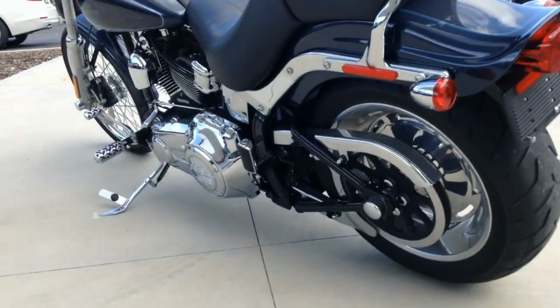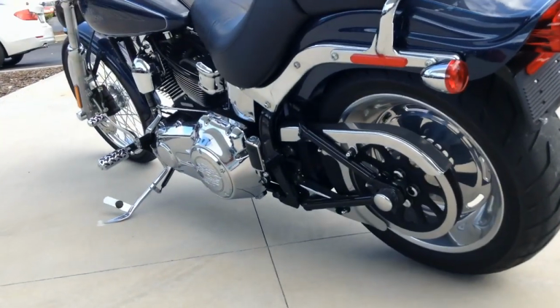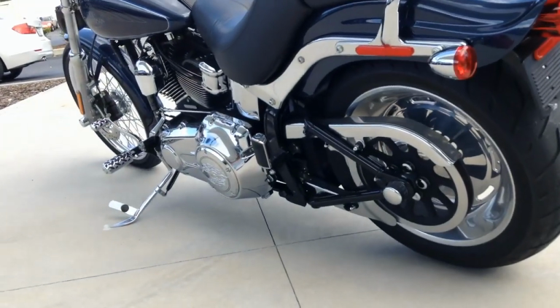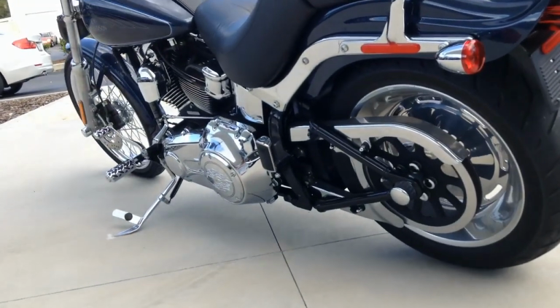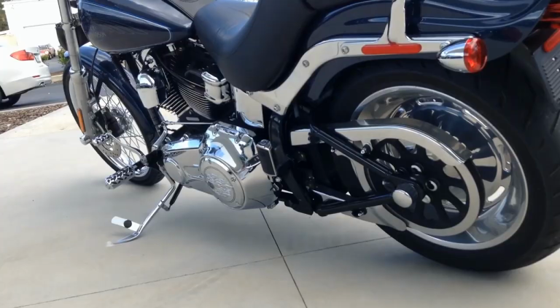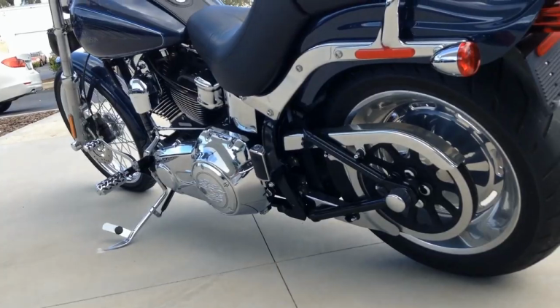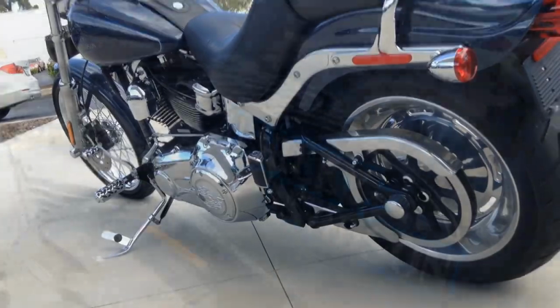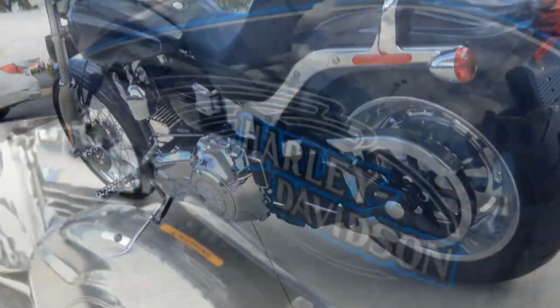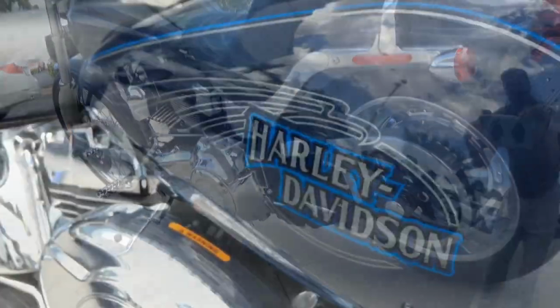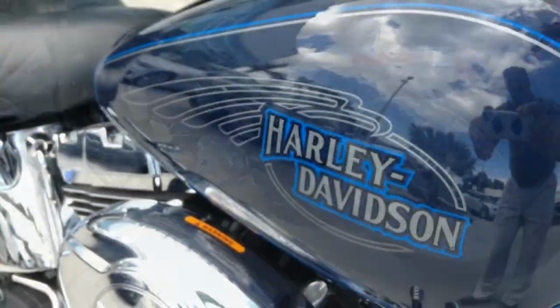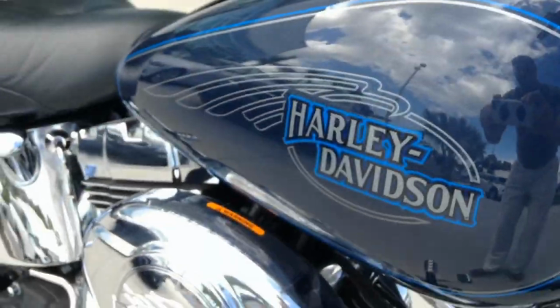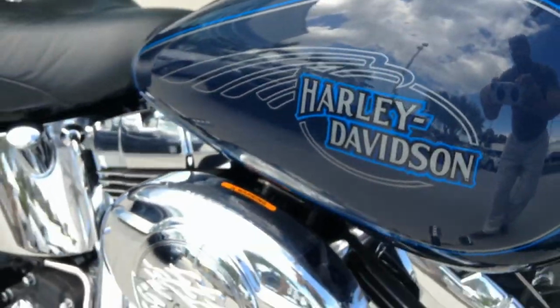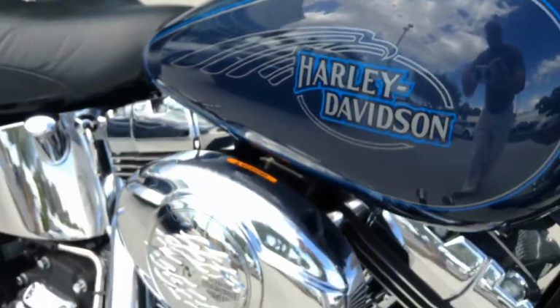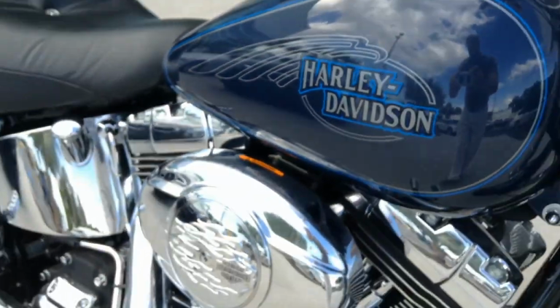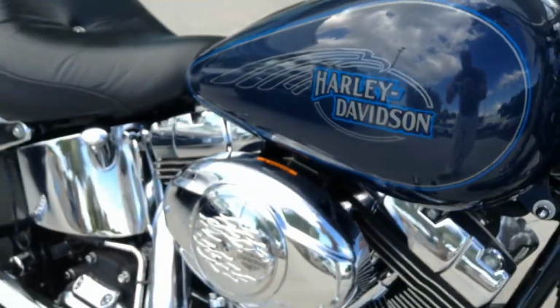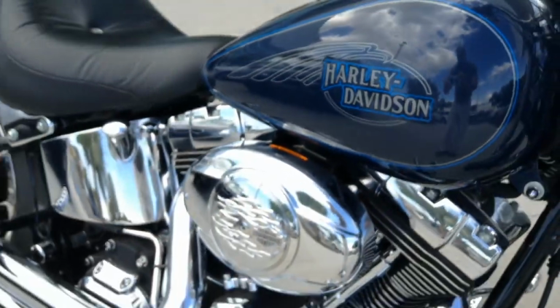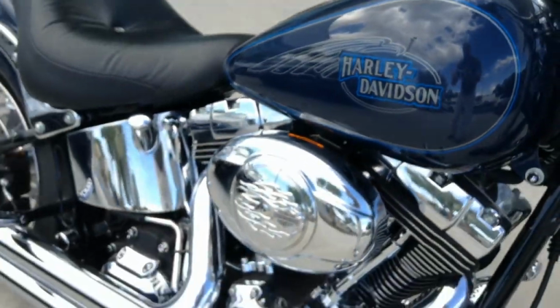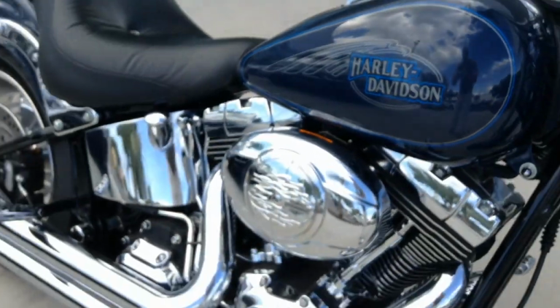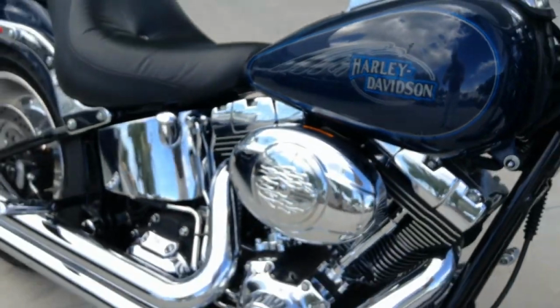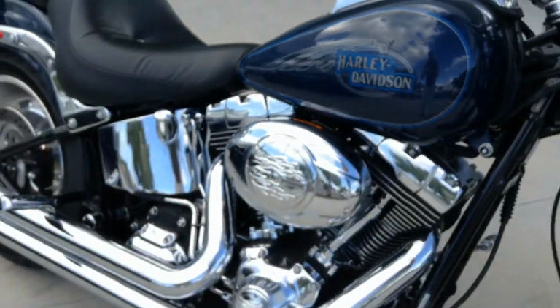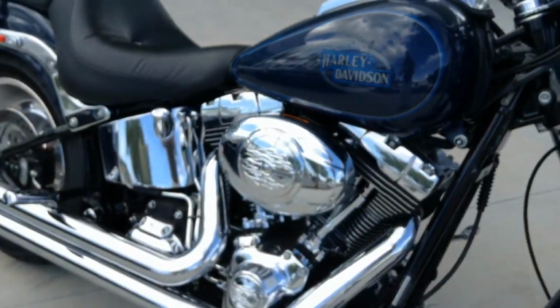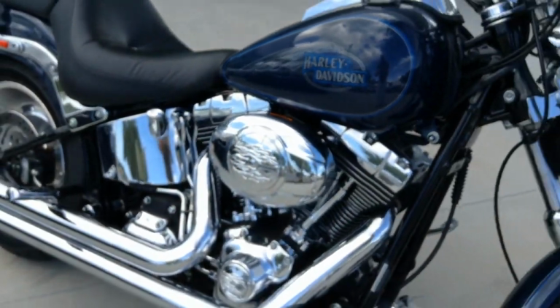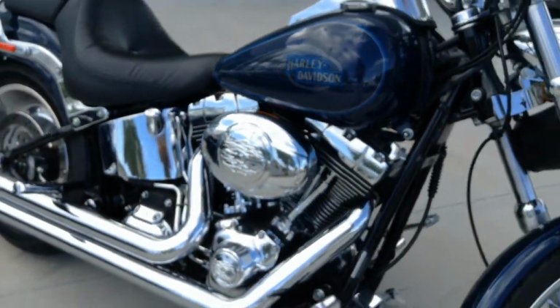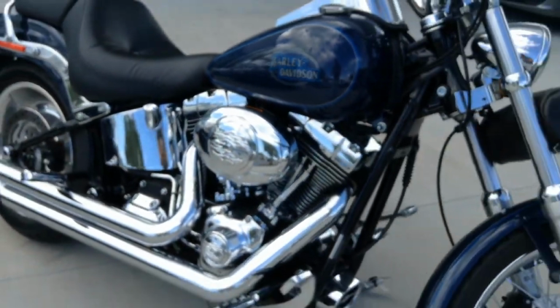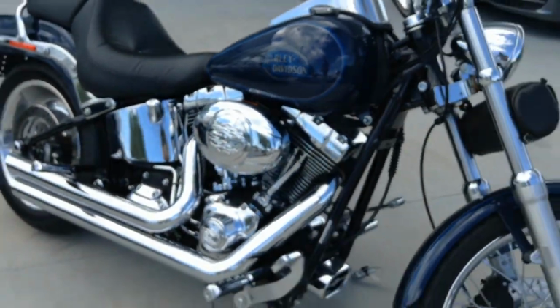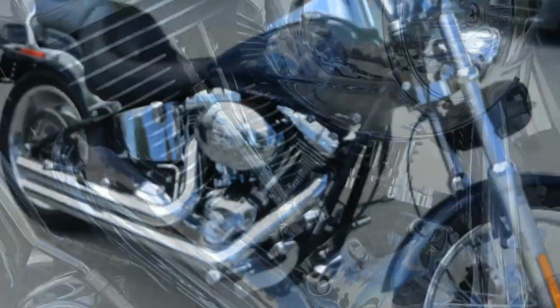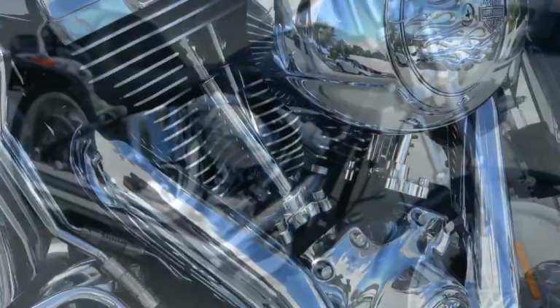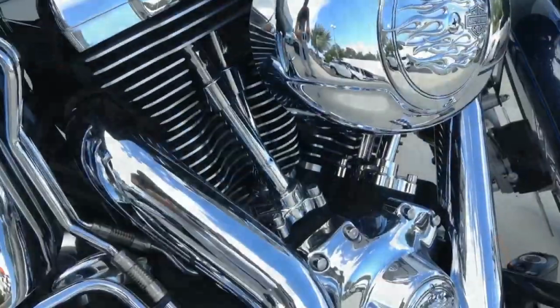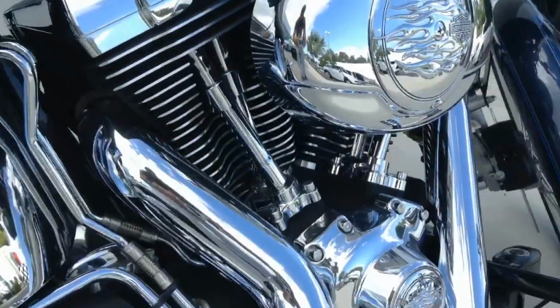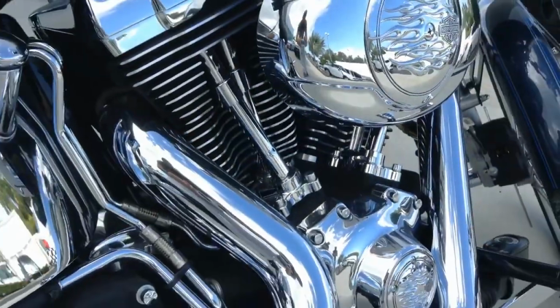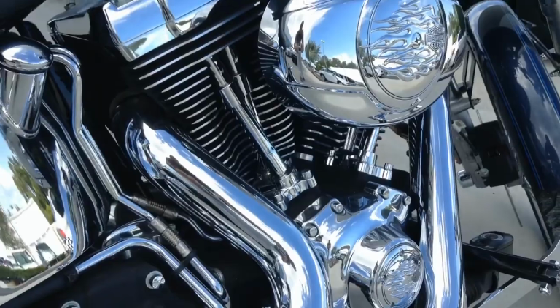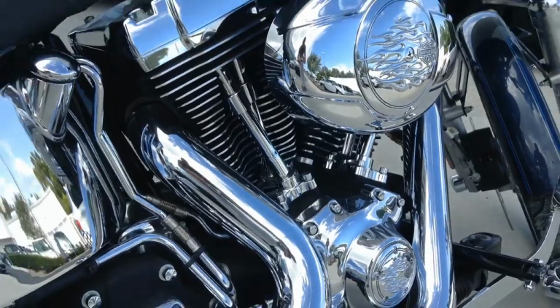This gorgeous bike is sure to sell quickly, so call now for your appointment and be sure to ask about finance options.